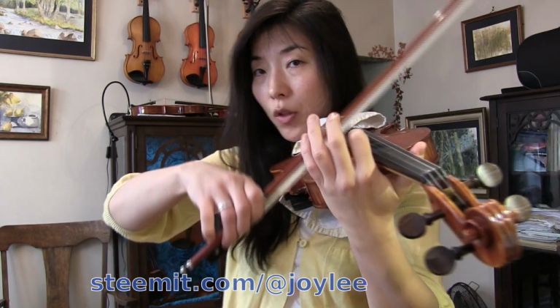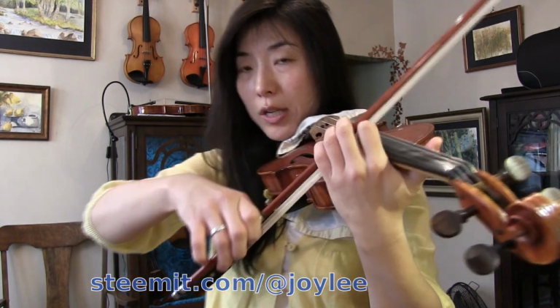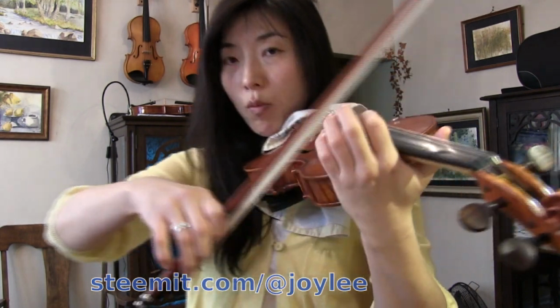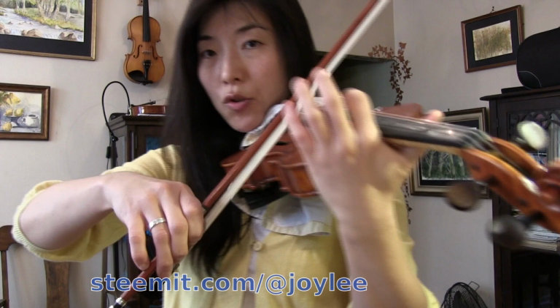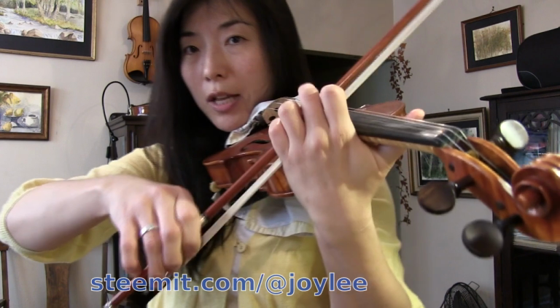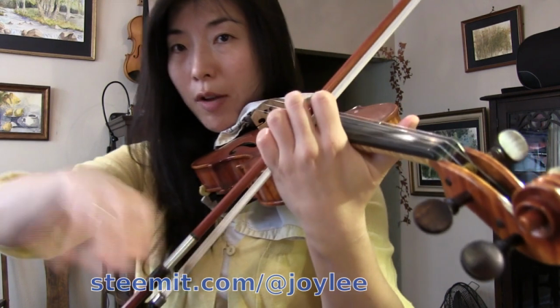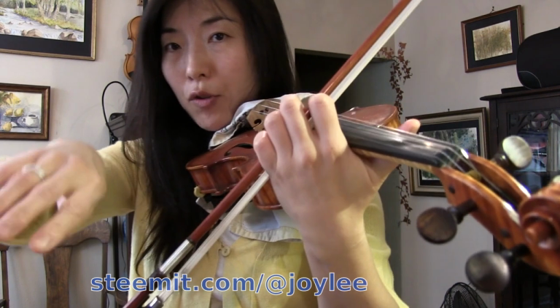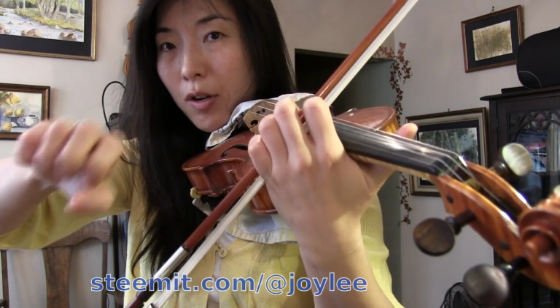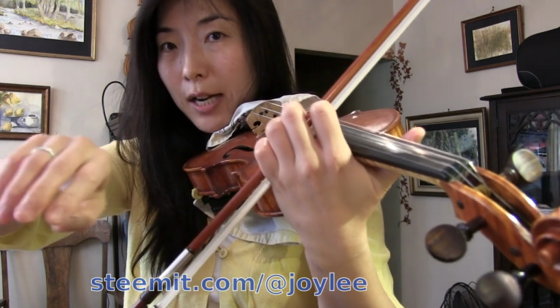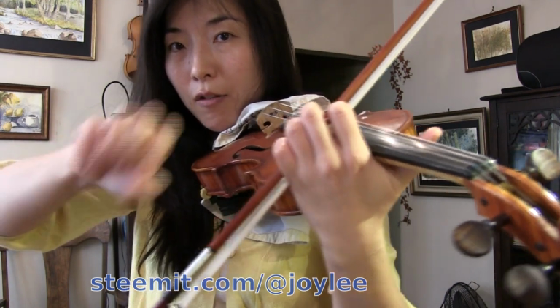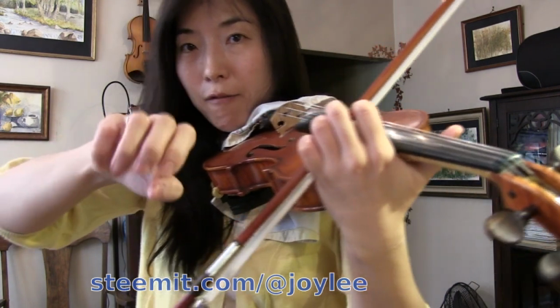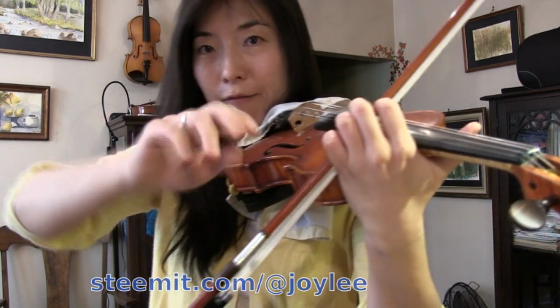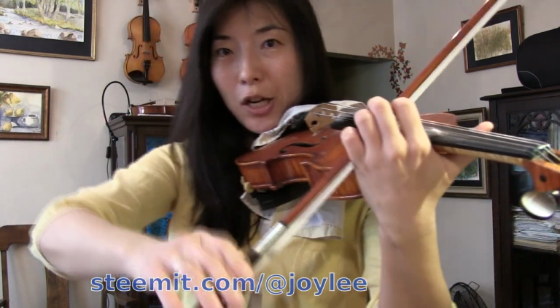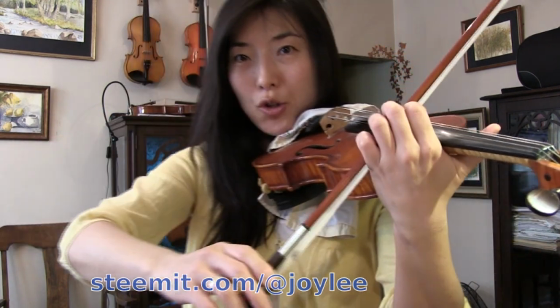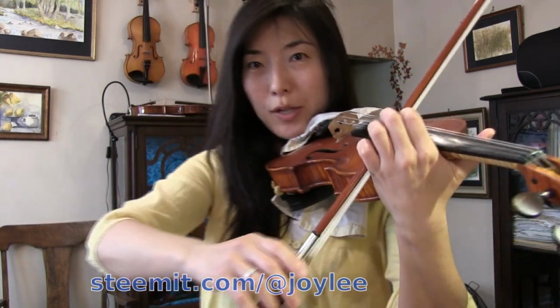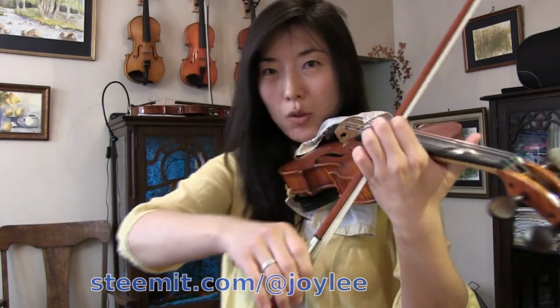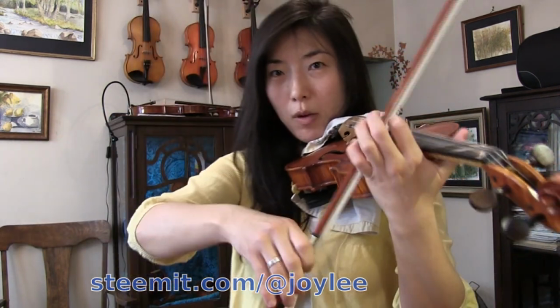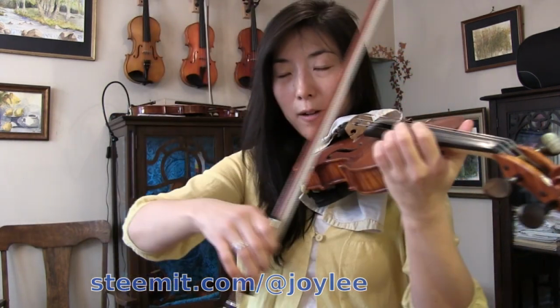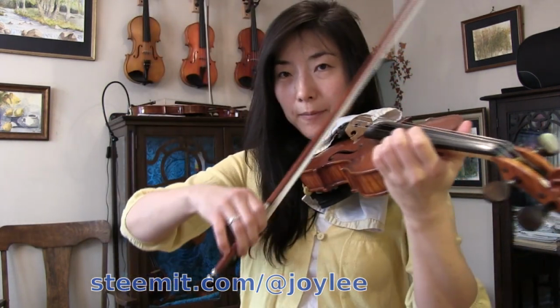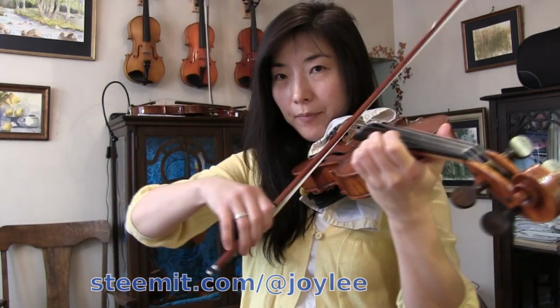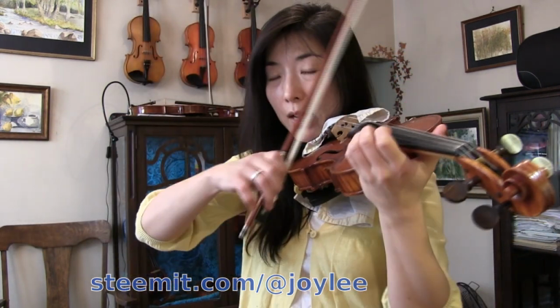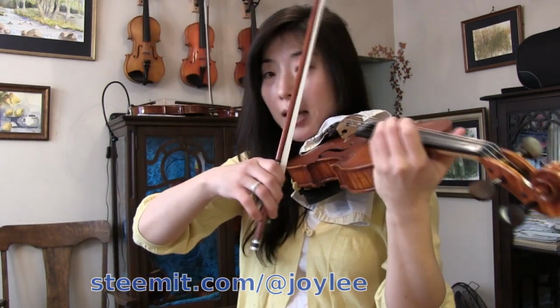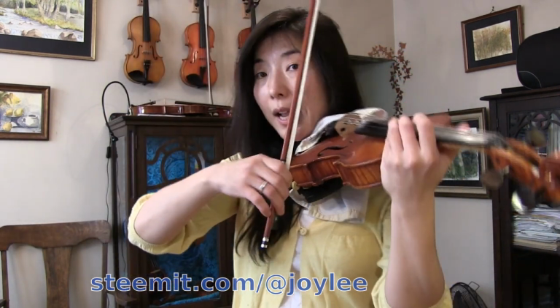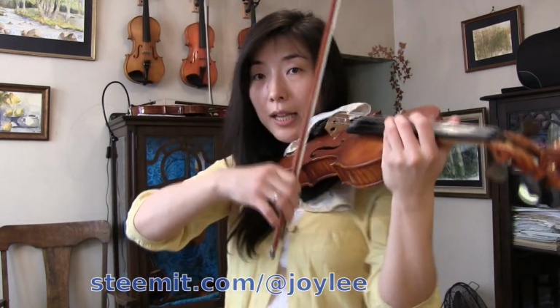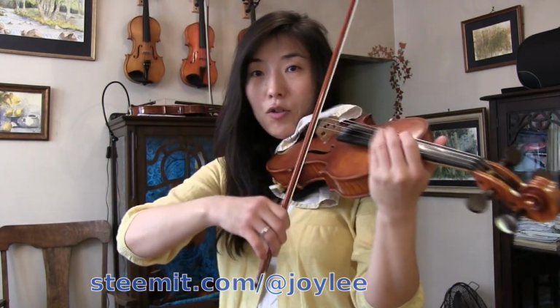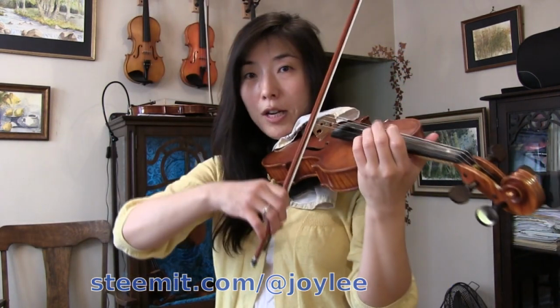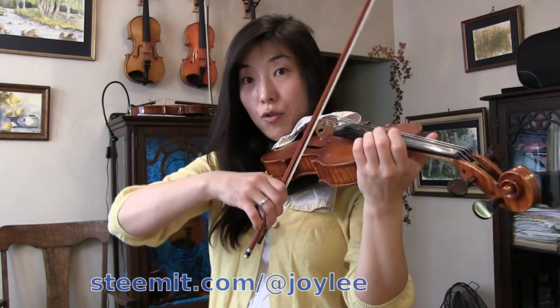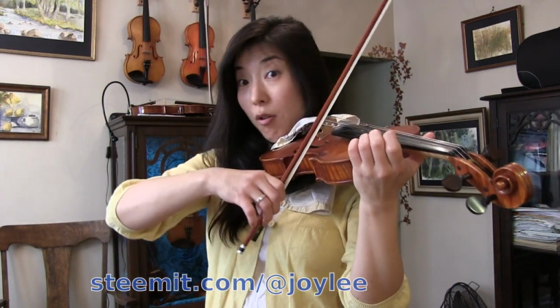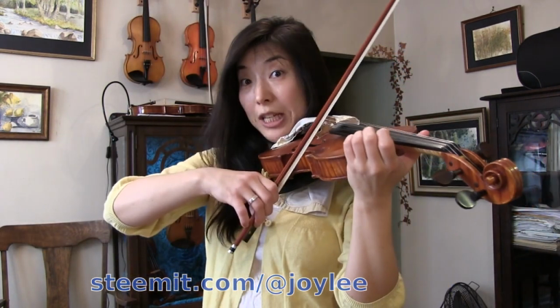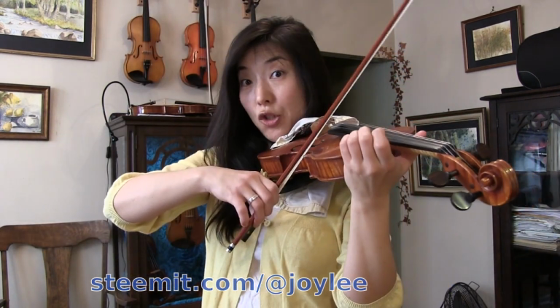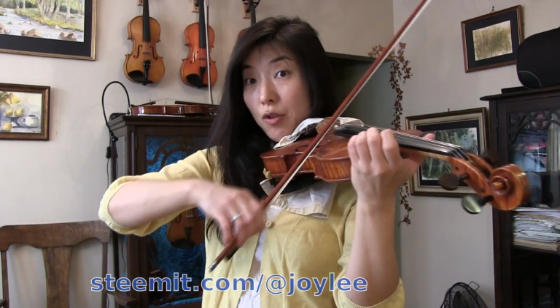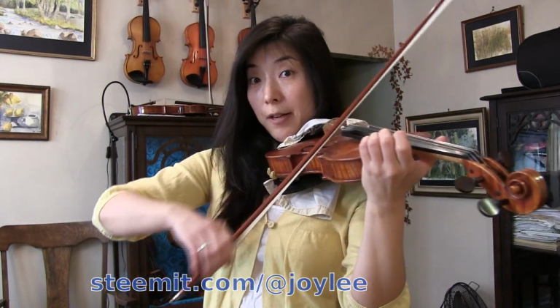Notice when you do that, you have to use a lot of finger joints as well. And then you can do it on each string.